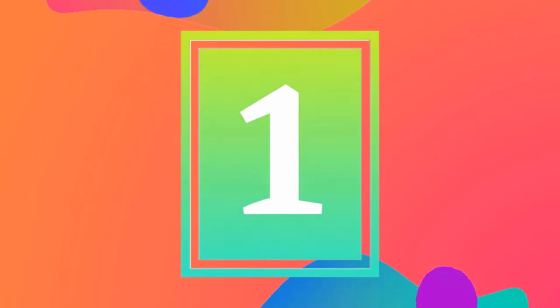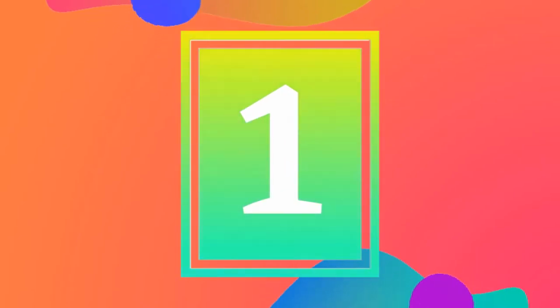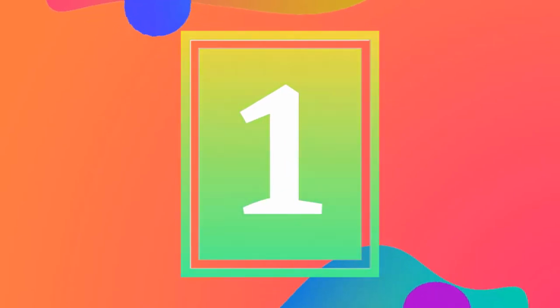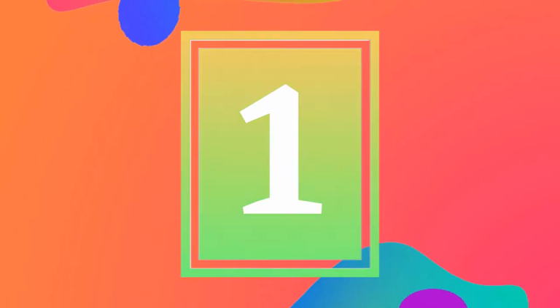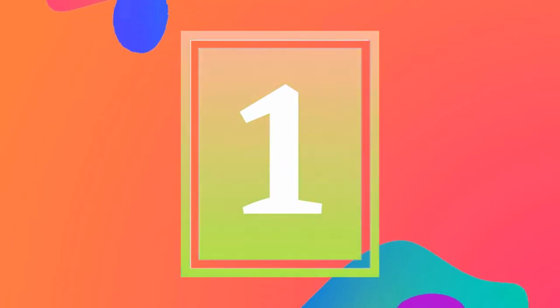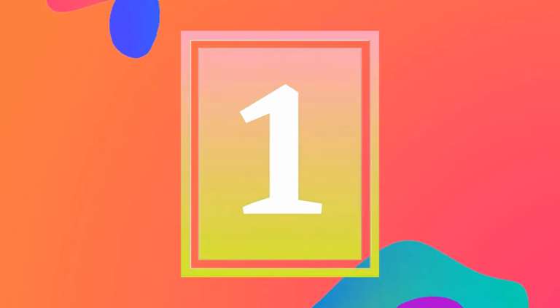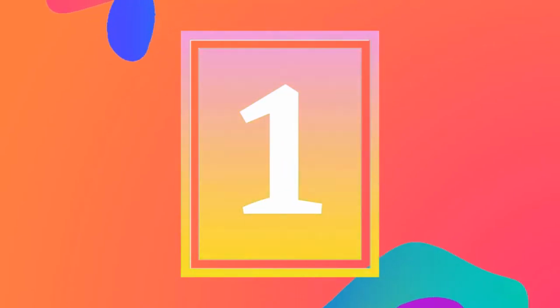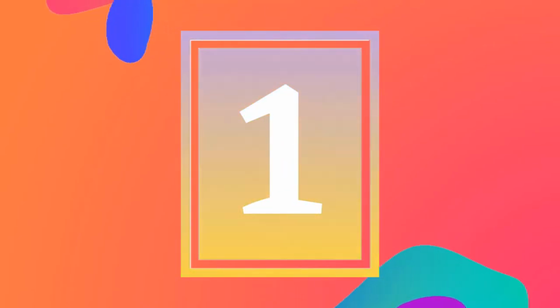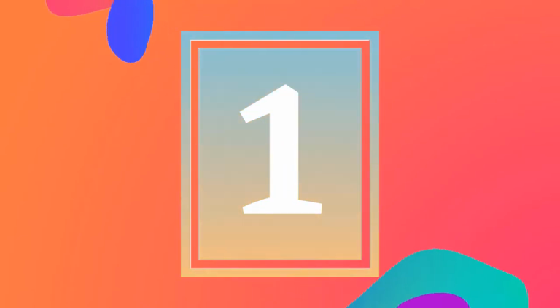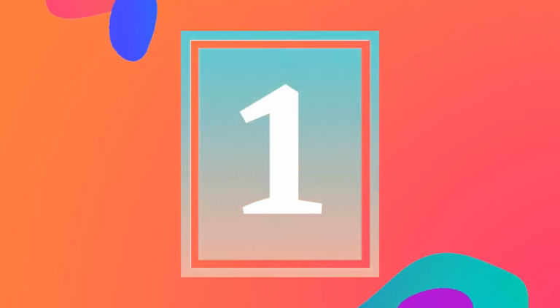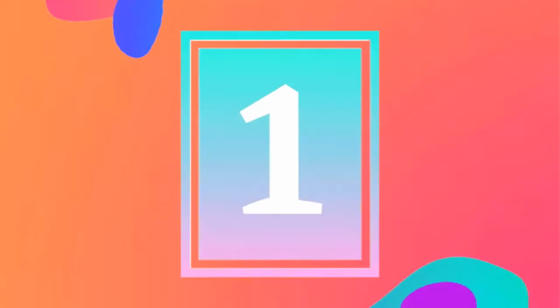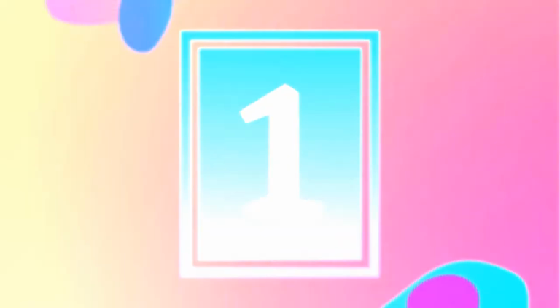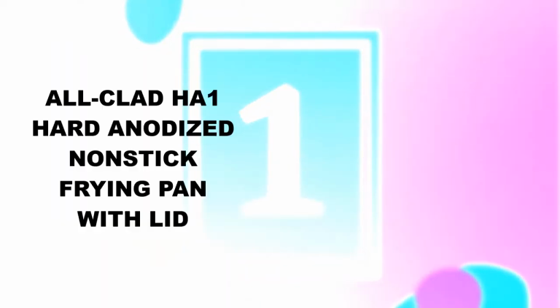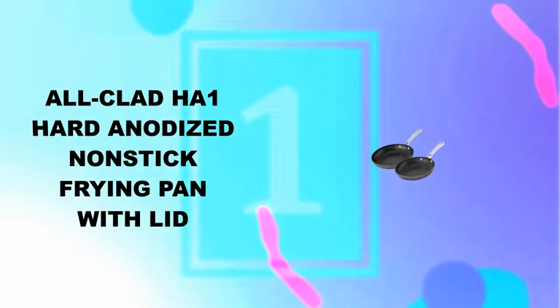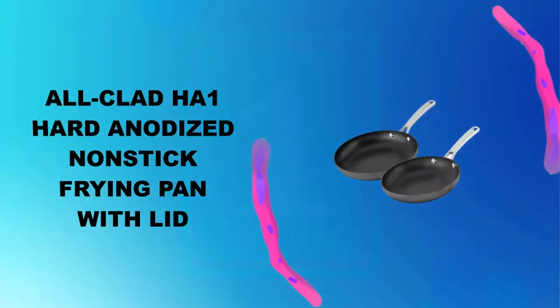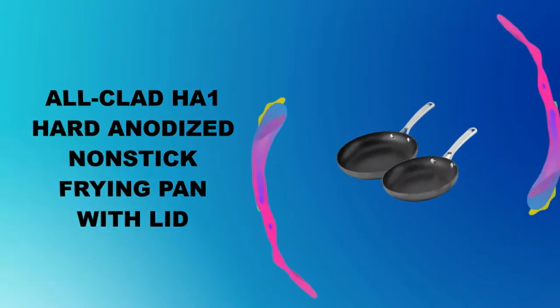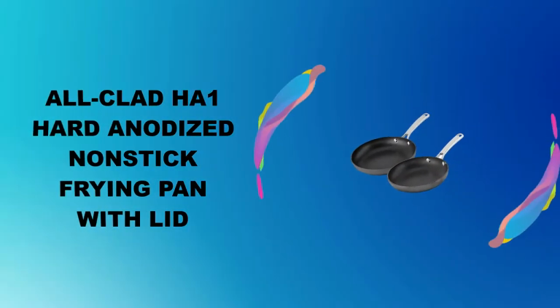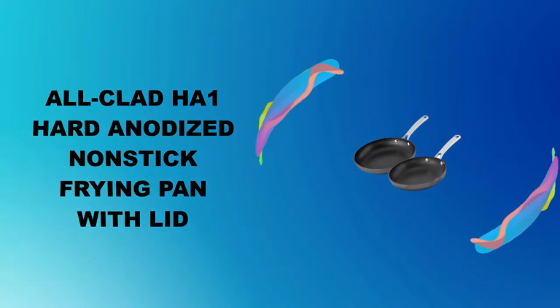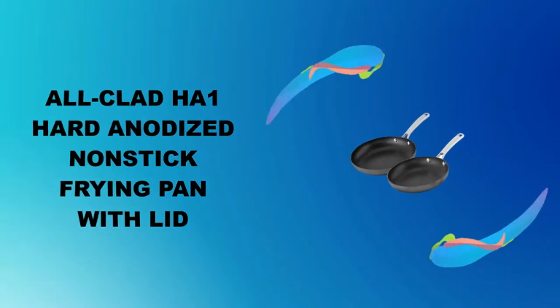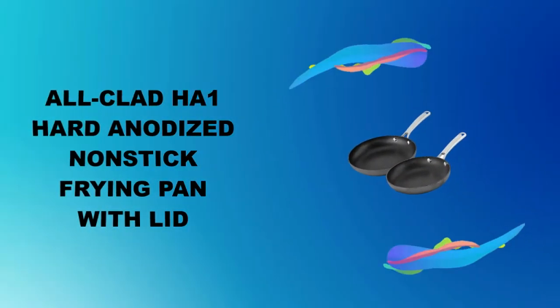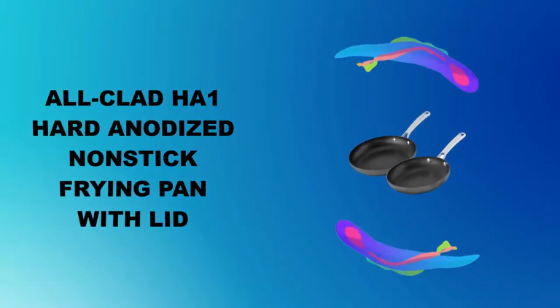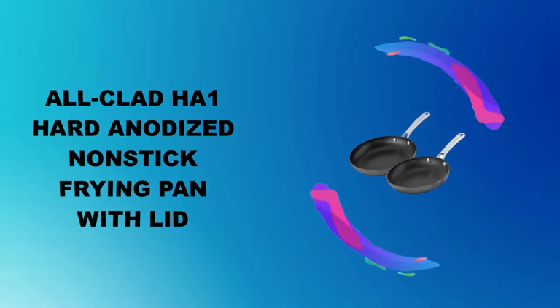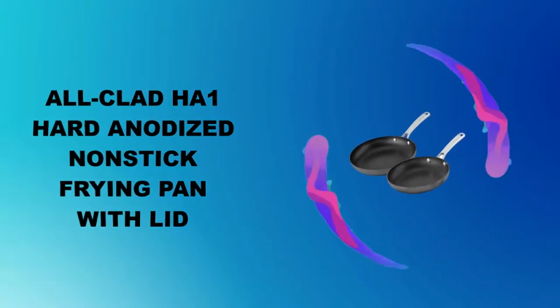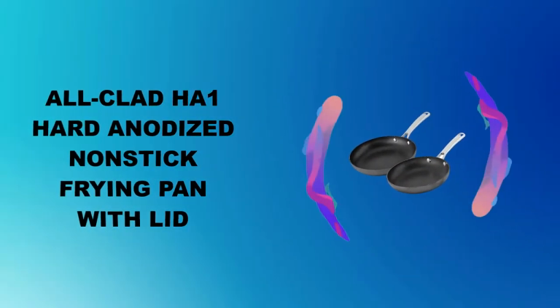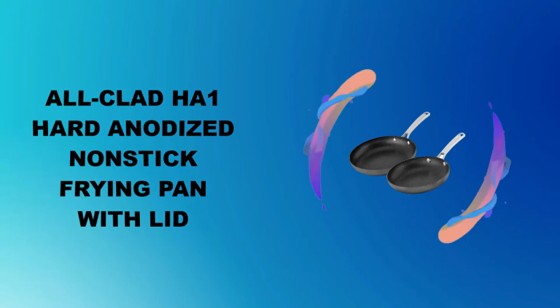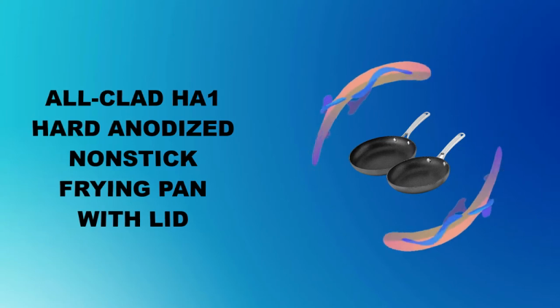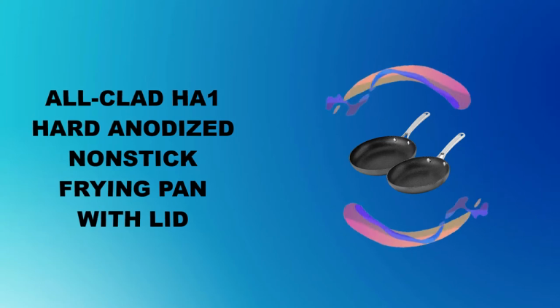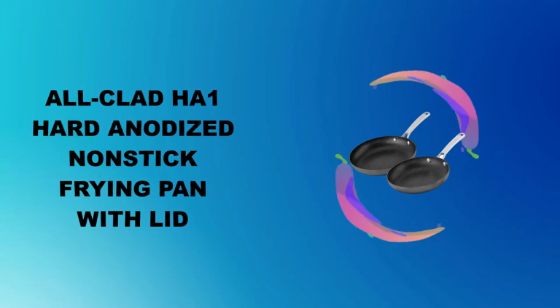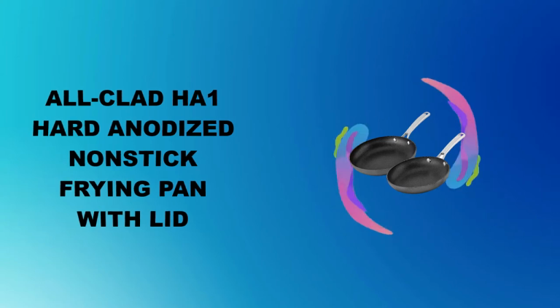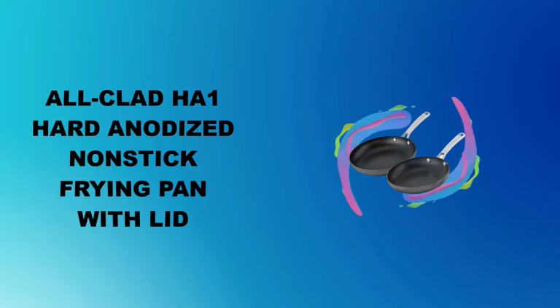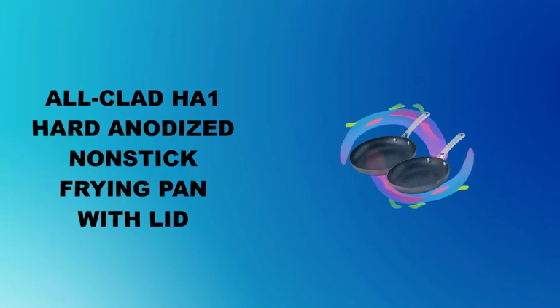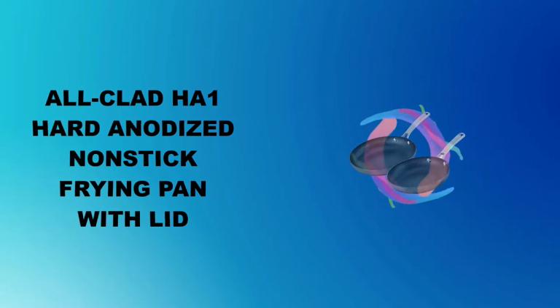At number 1: the All-Clad HA1 Hard Anodized Nonstick Frying Pan with lid.